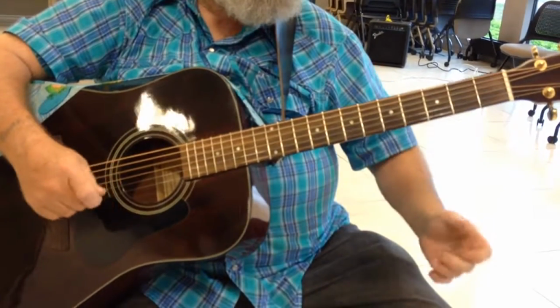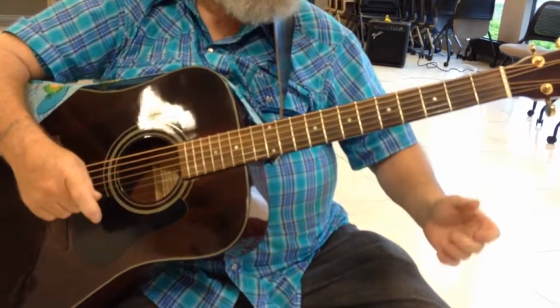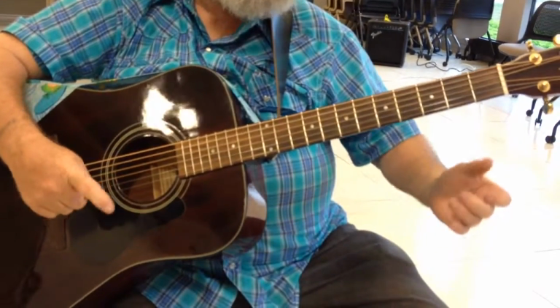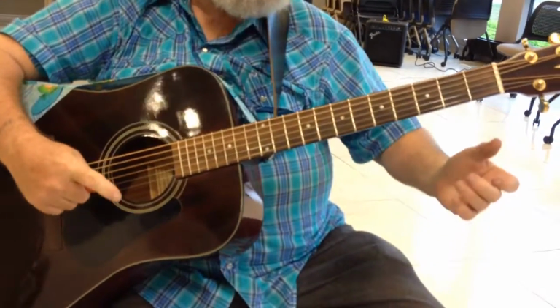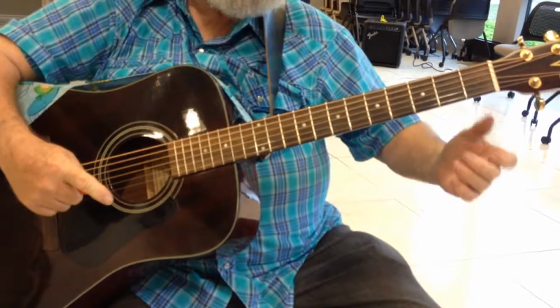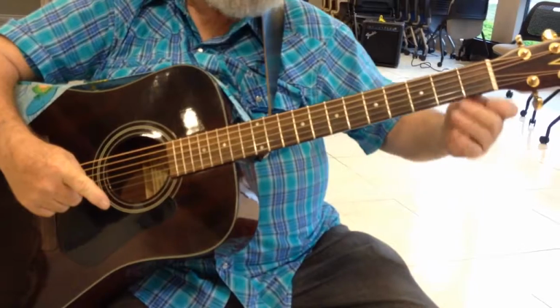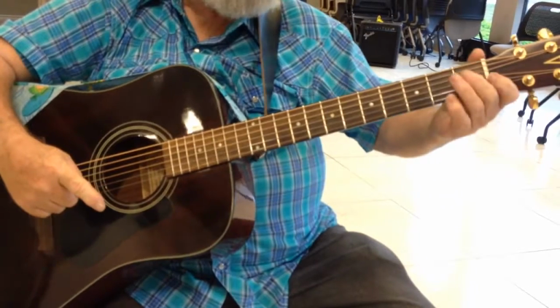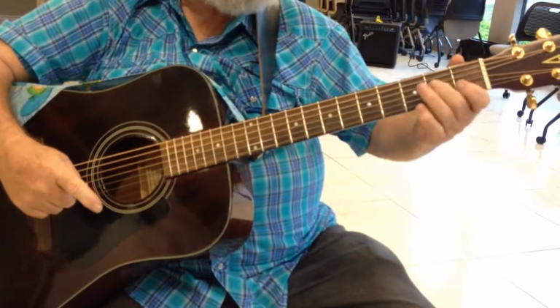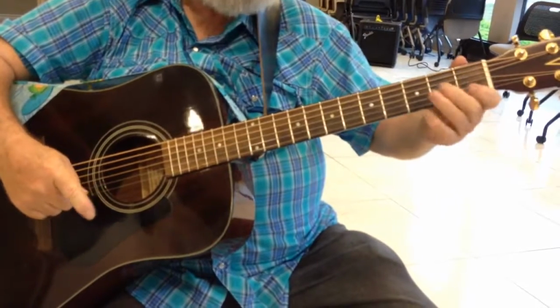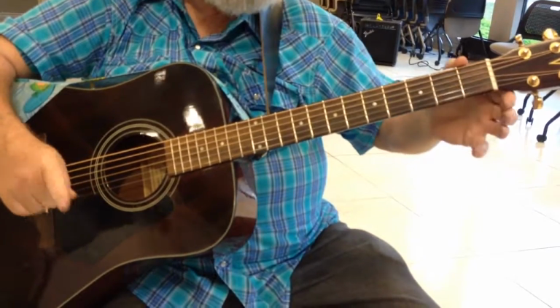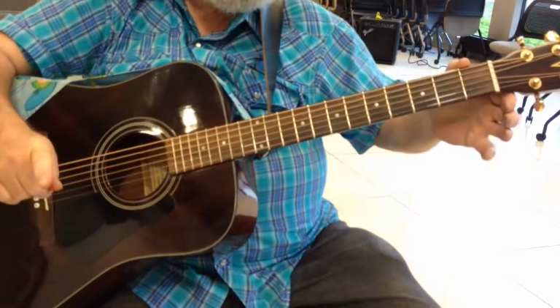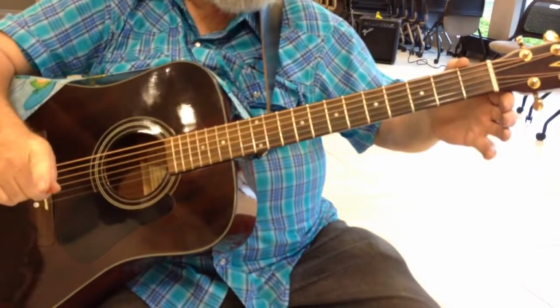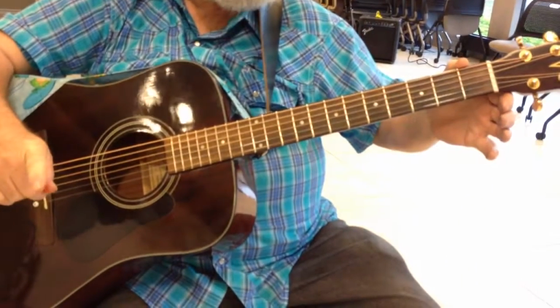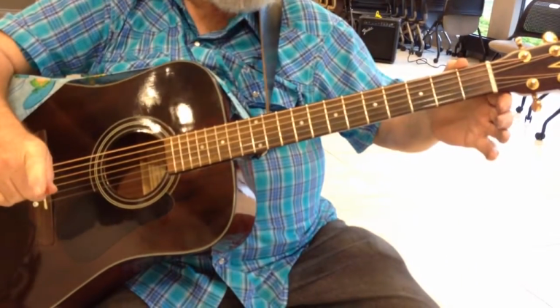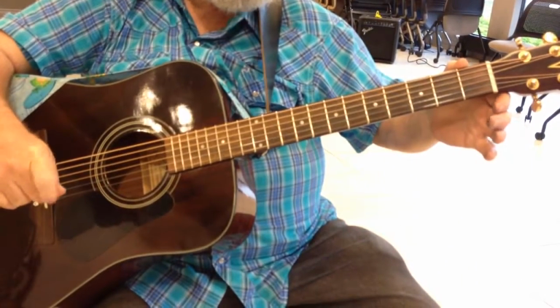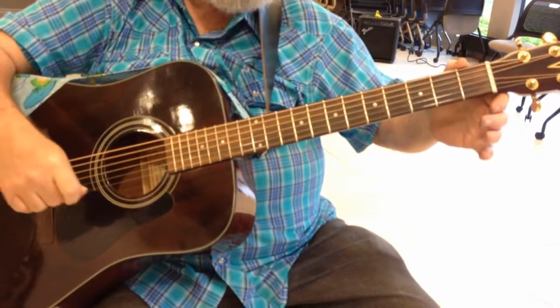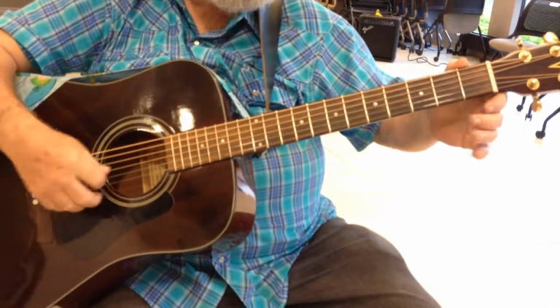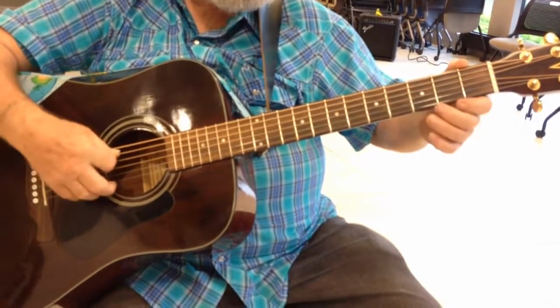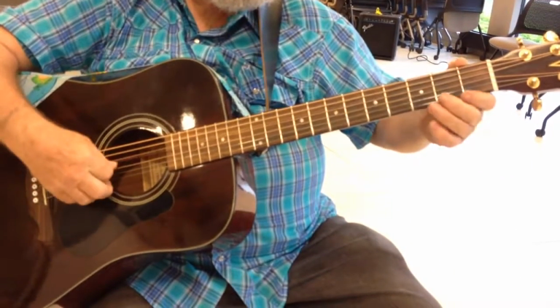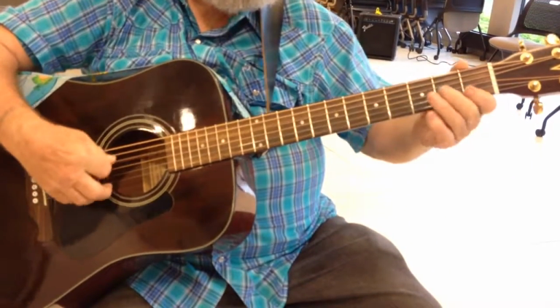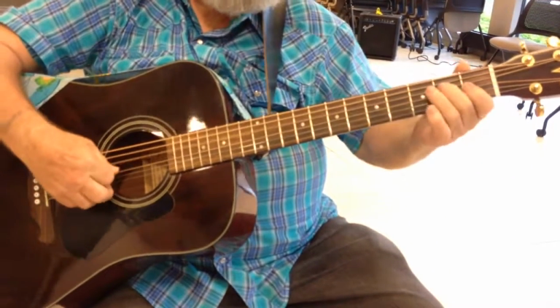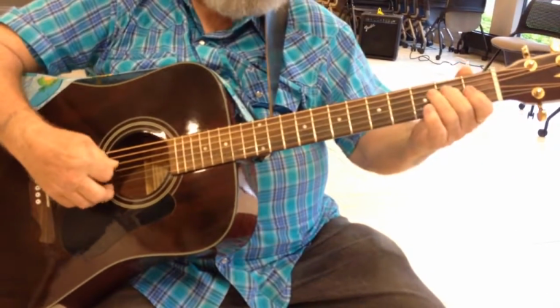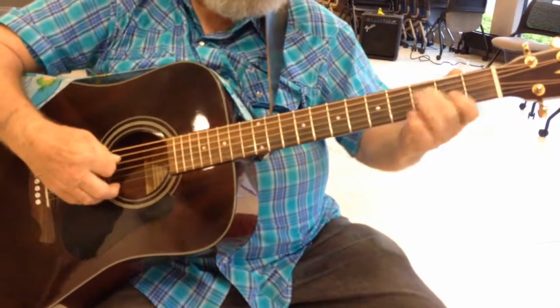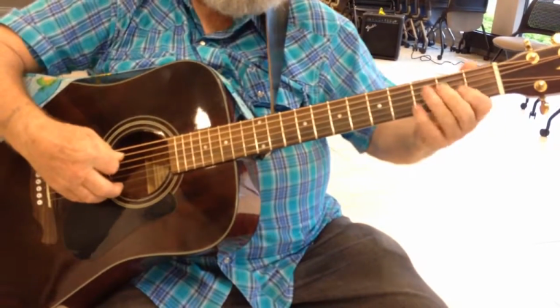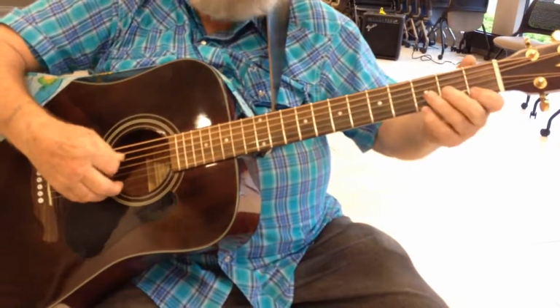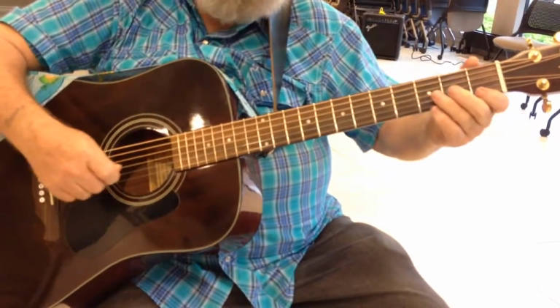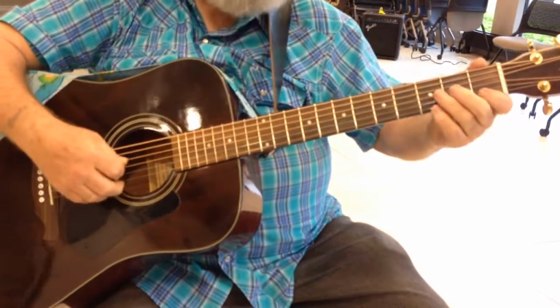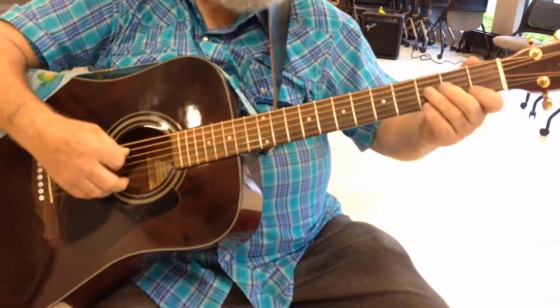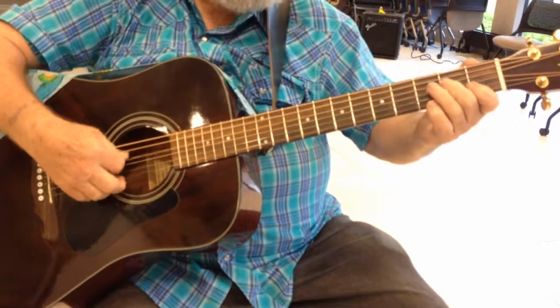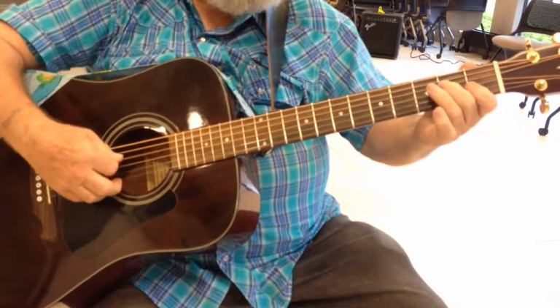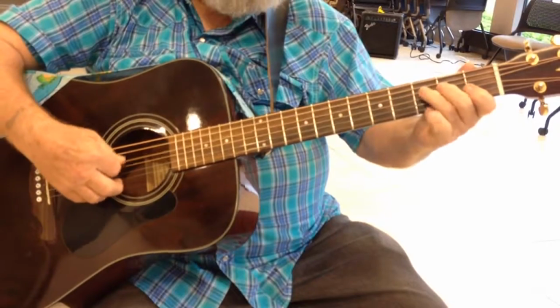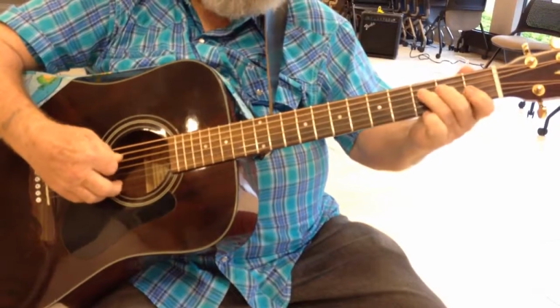Now, this is where your E minor should come in, but we're not doing that, we're going to go. Here I am. Thank you.